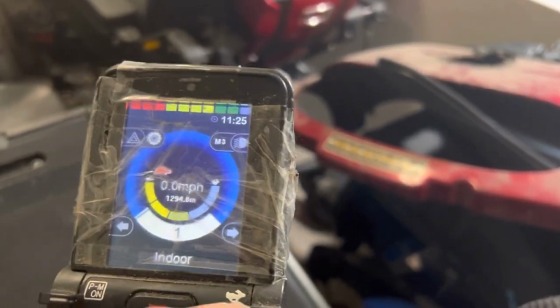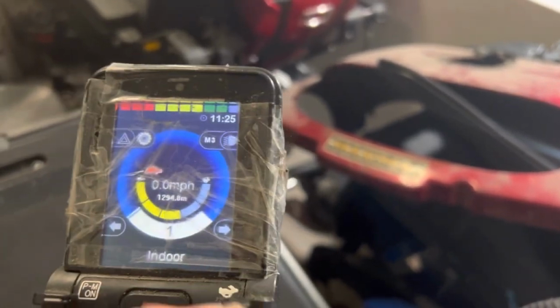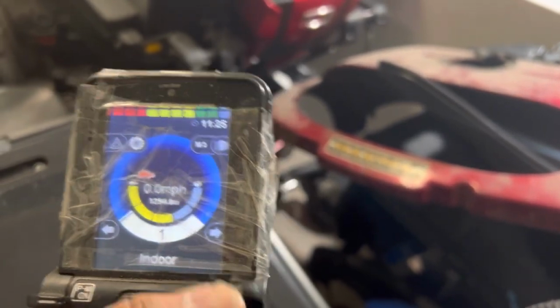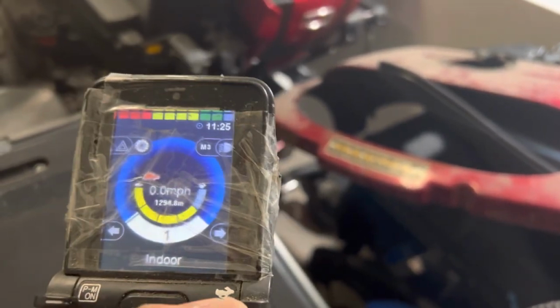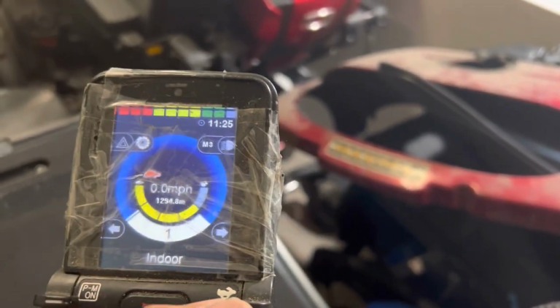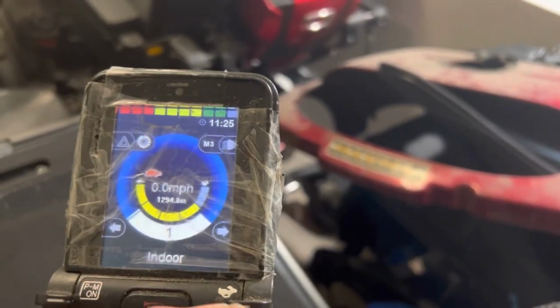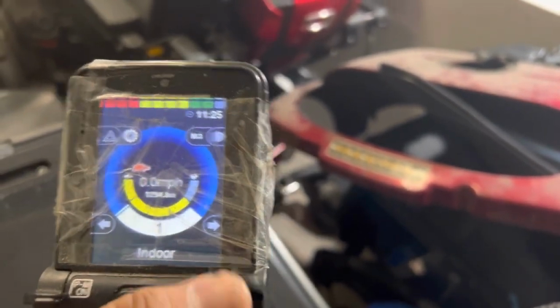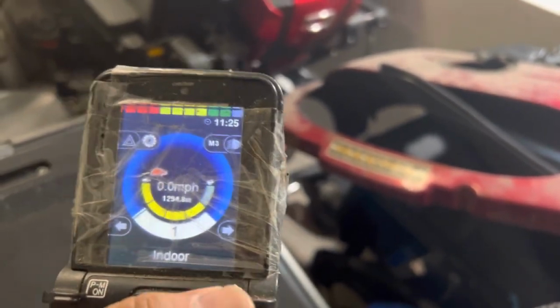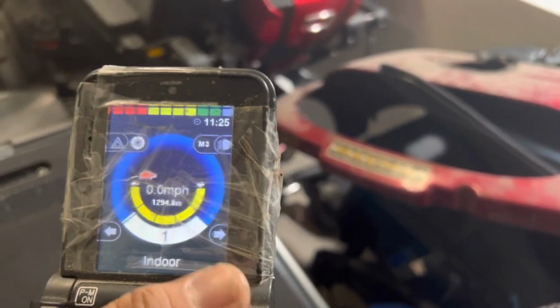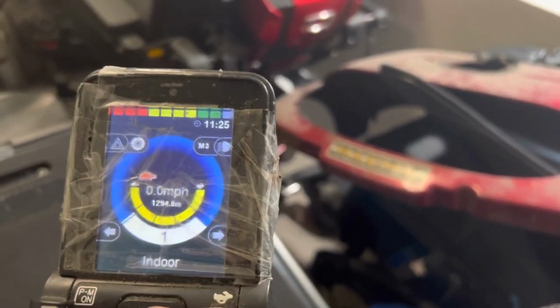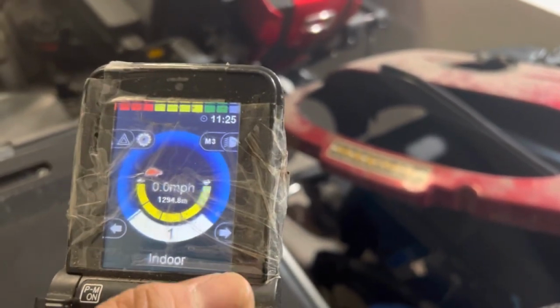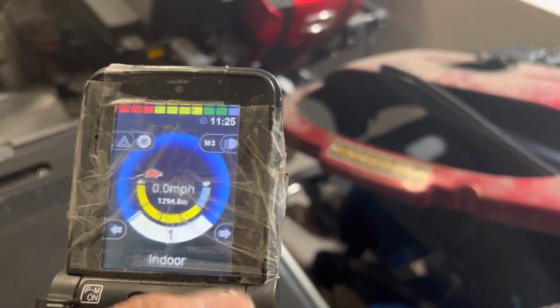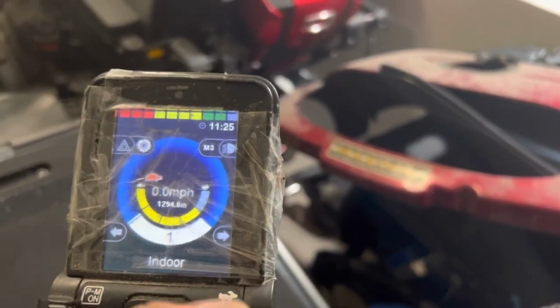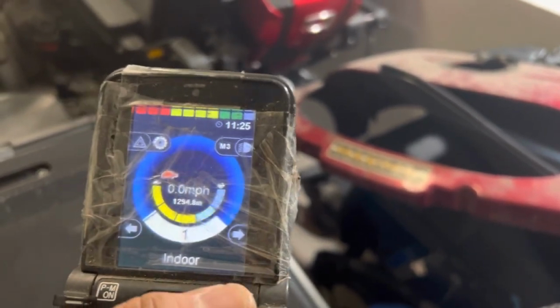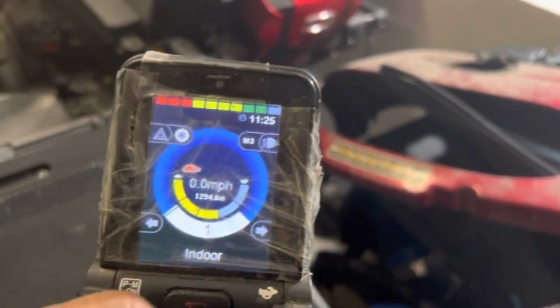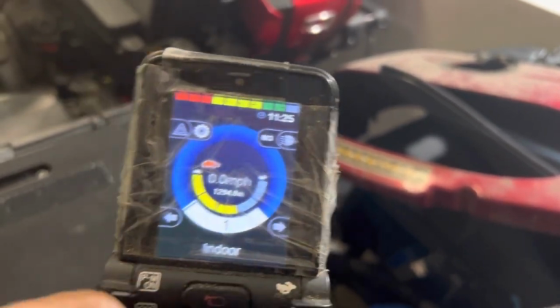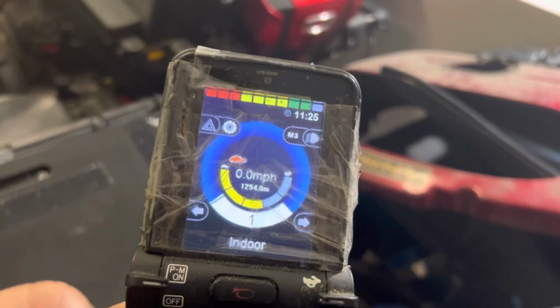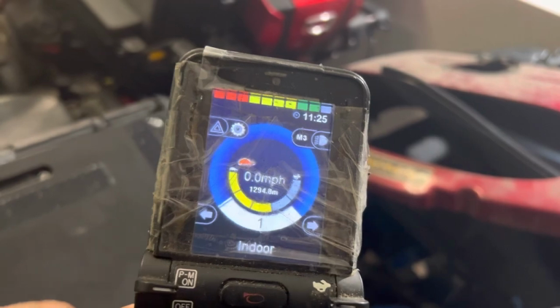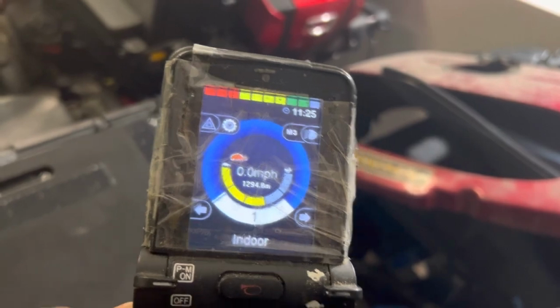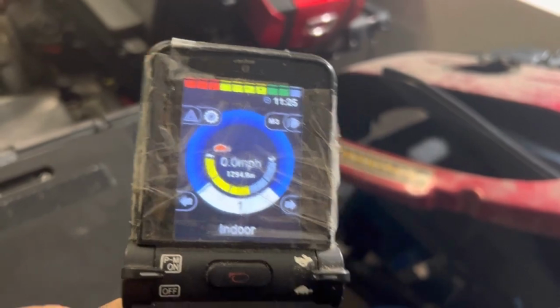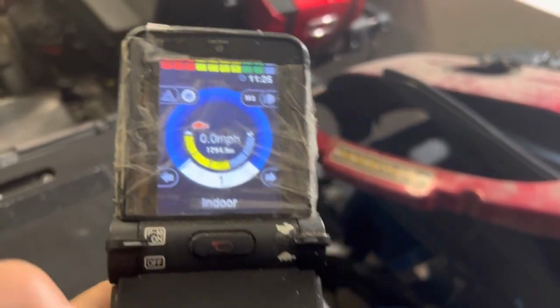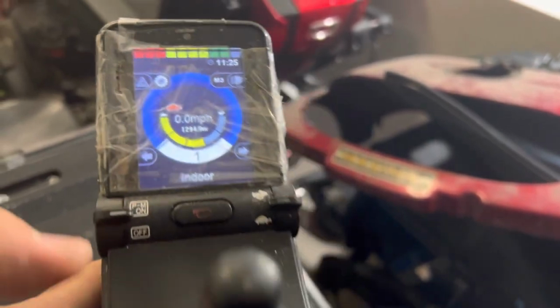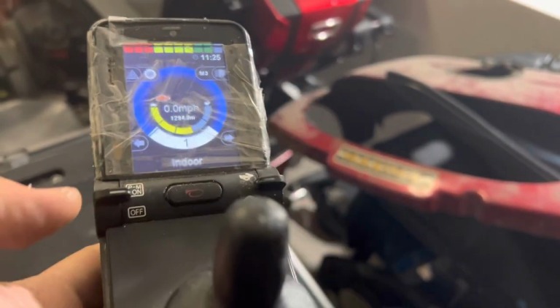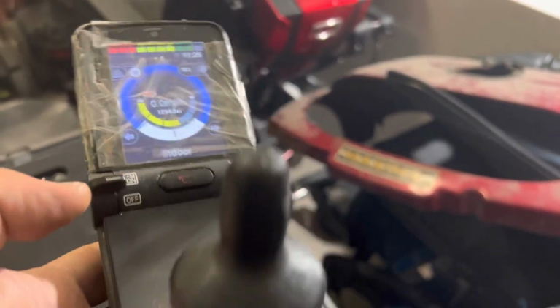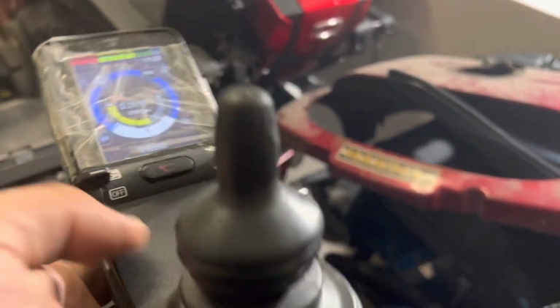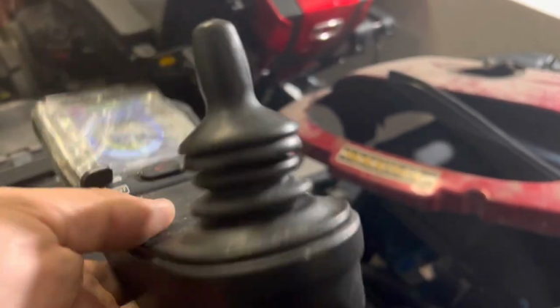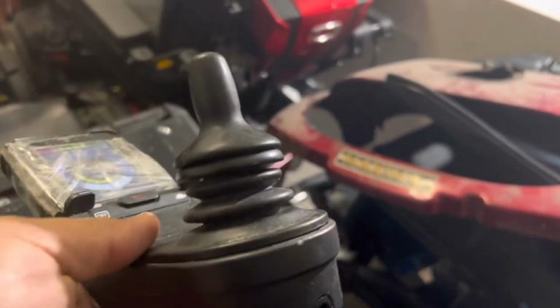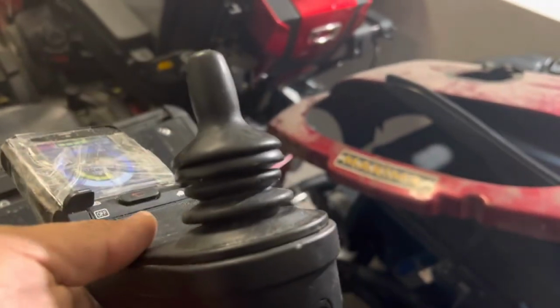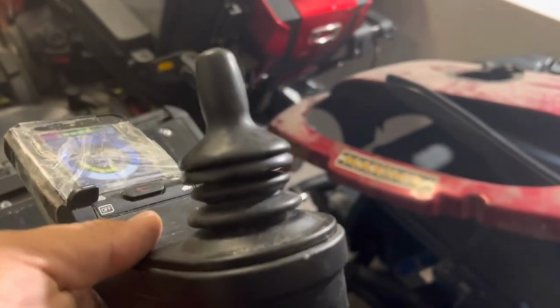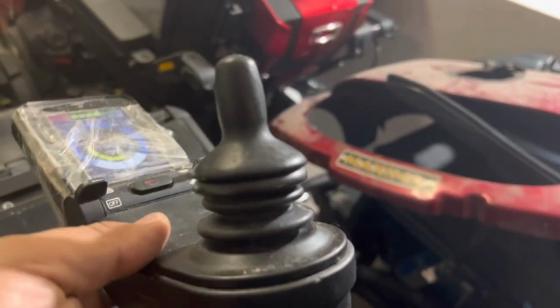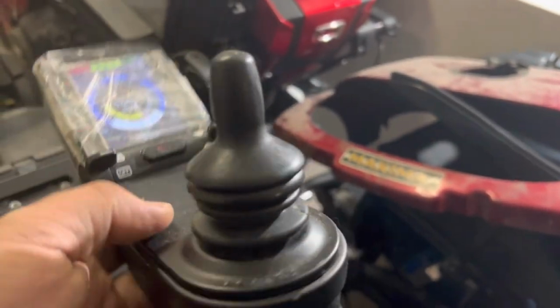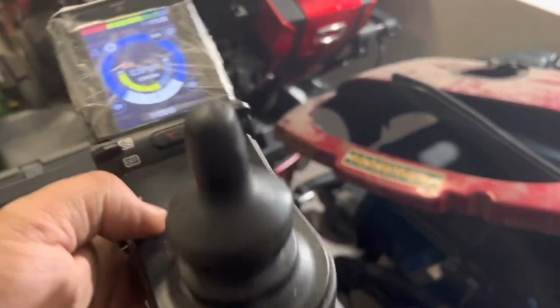Speed controller. This joystick does work.